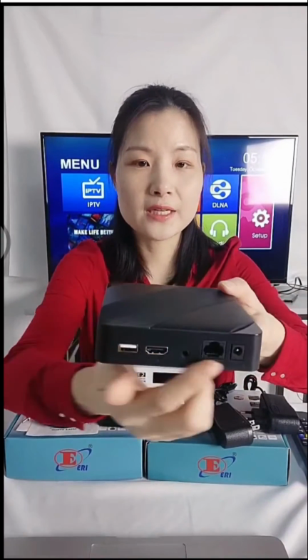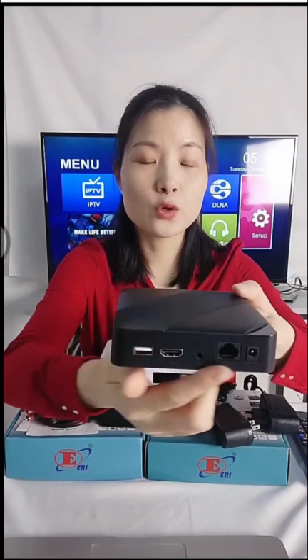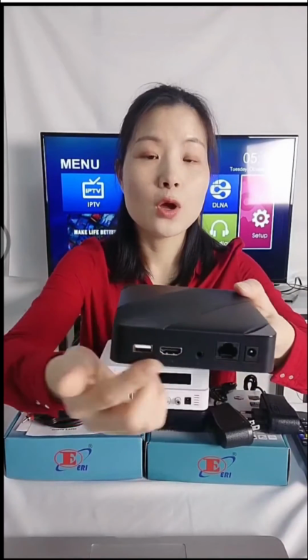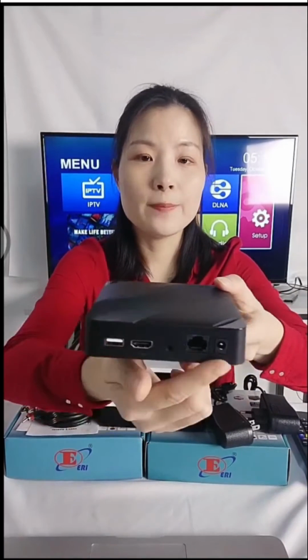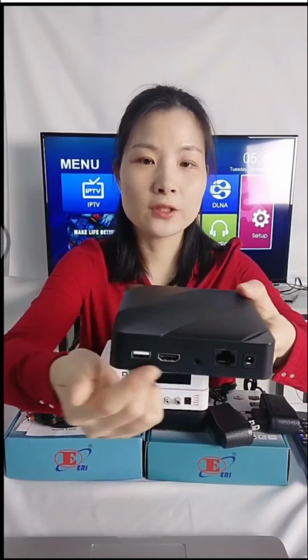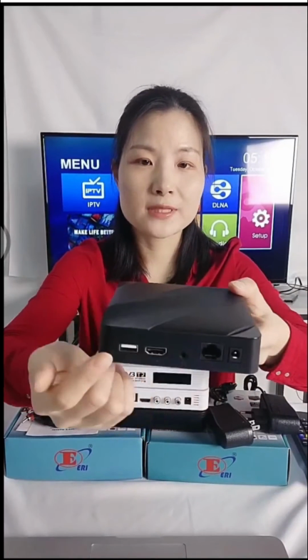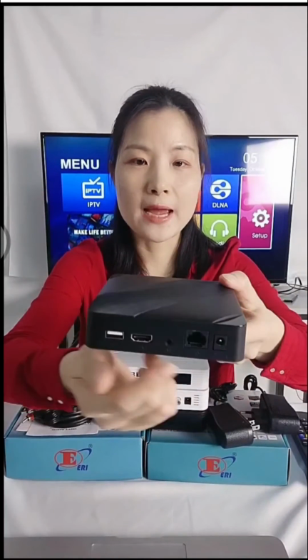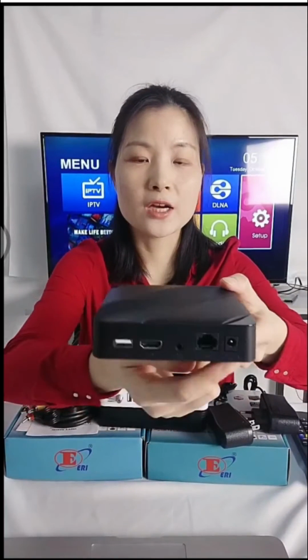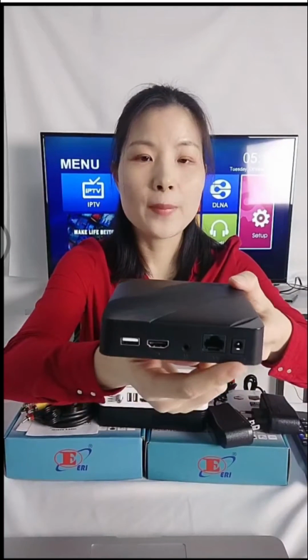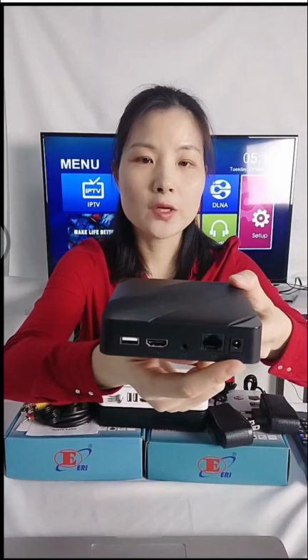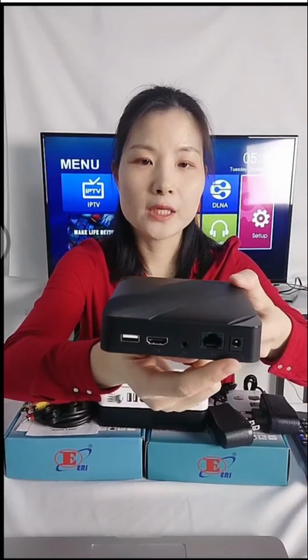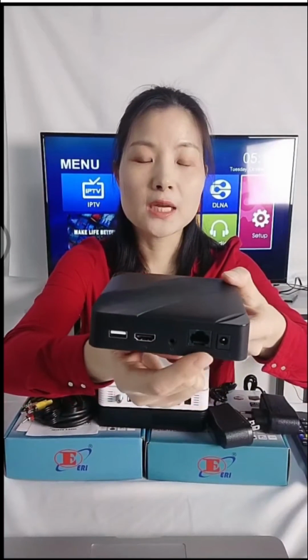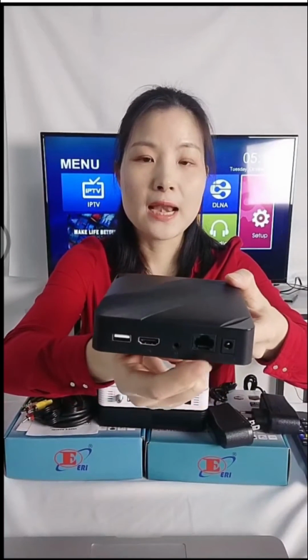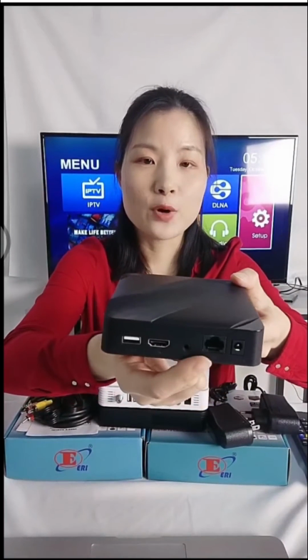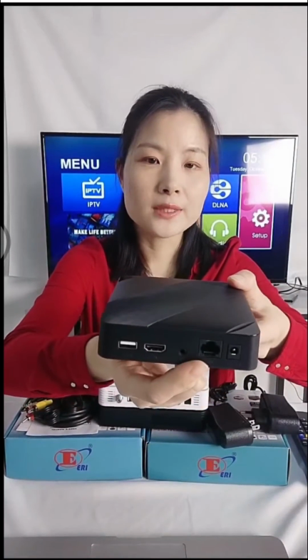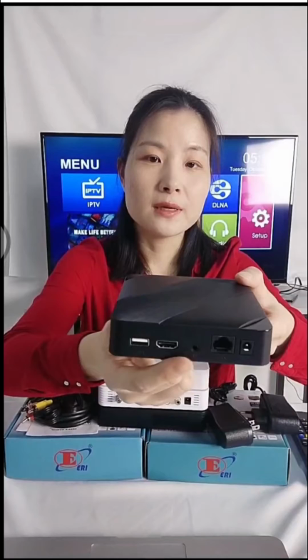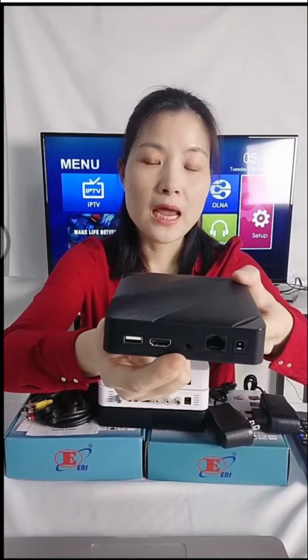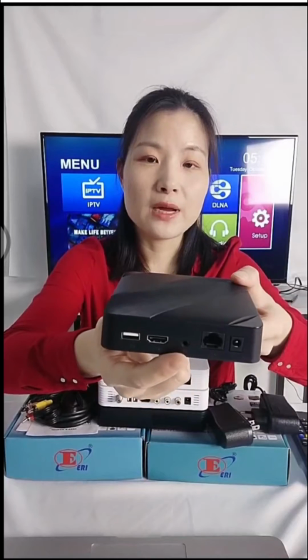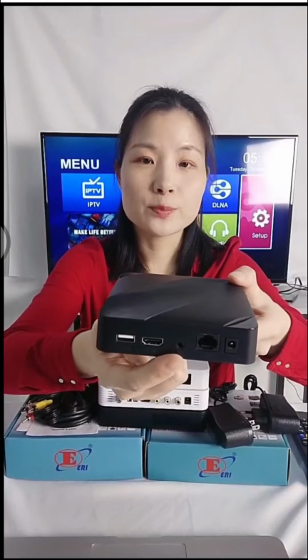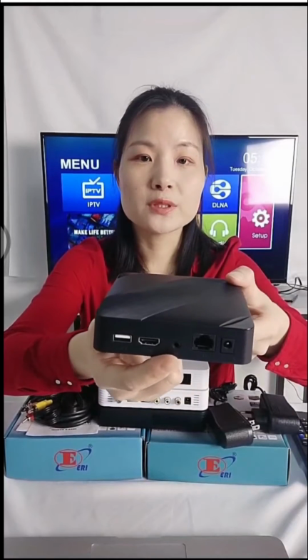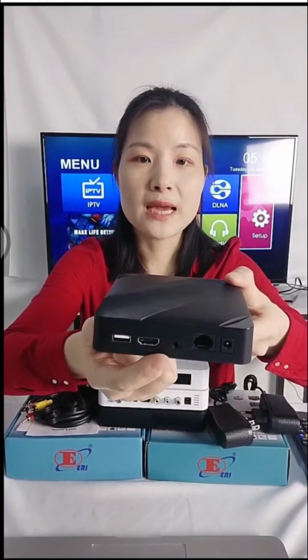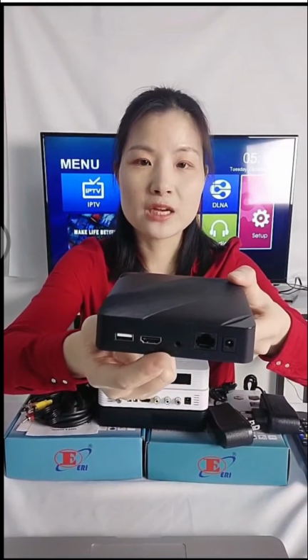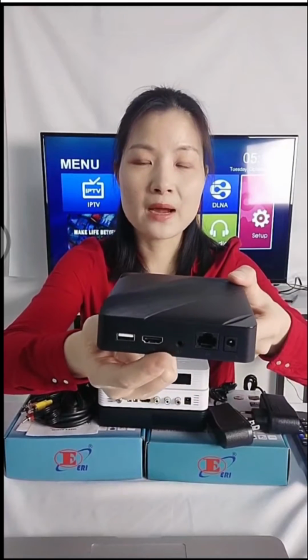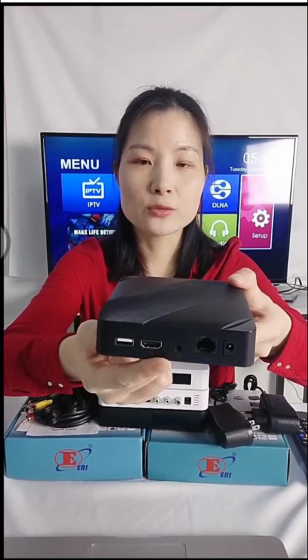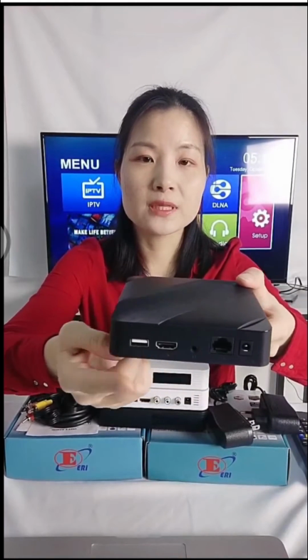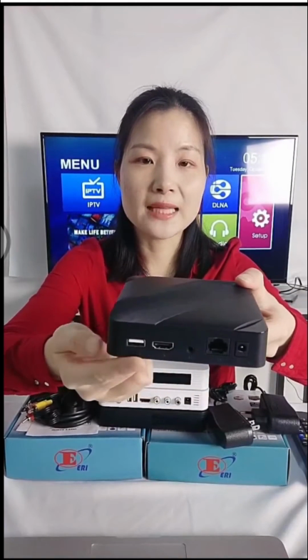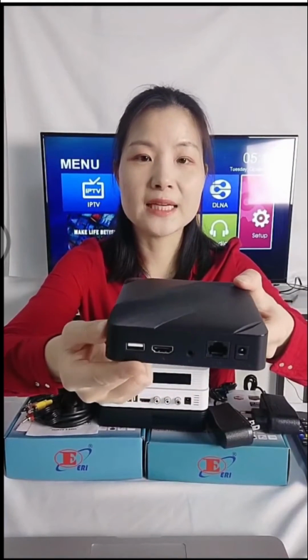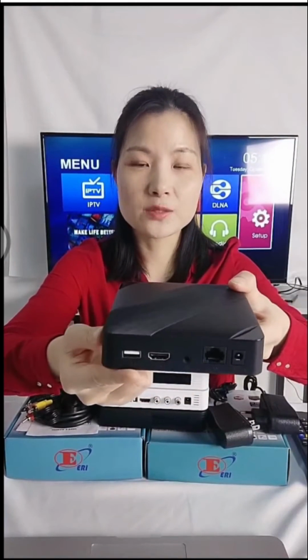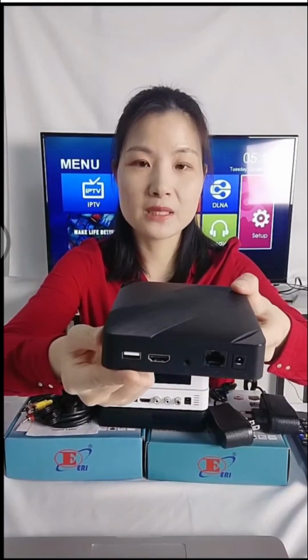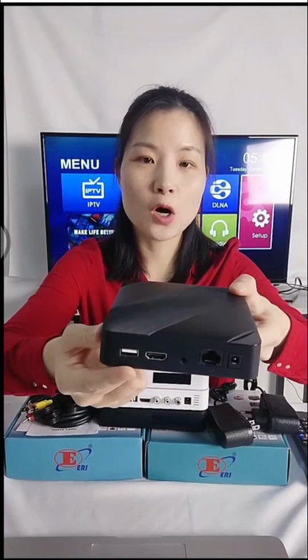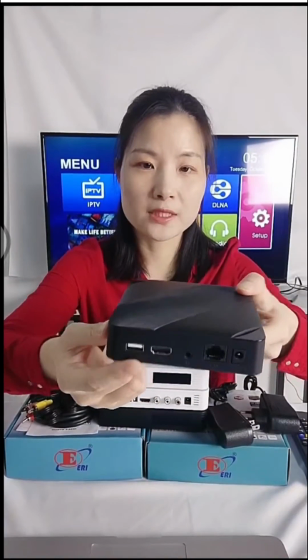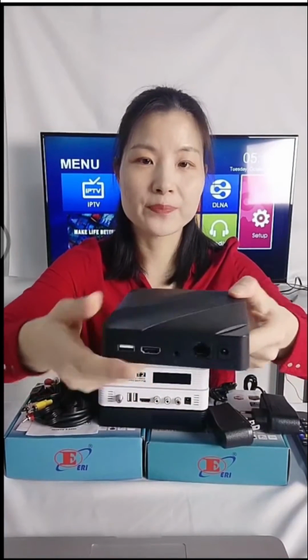Here is what the rear panel looks like: power input, Ethernet port, AV output, HDMI output, and a USB port.